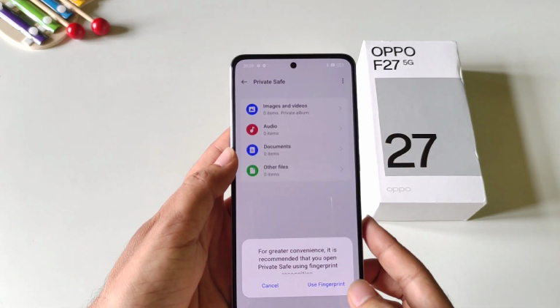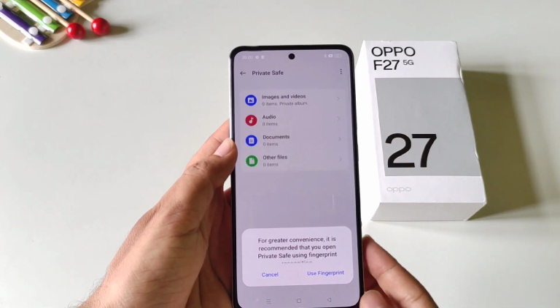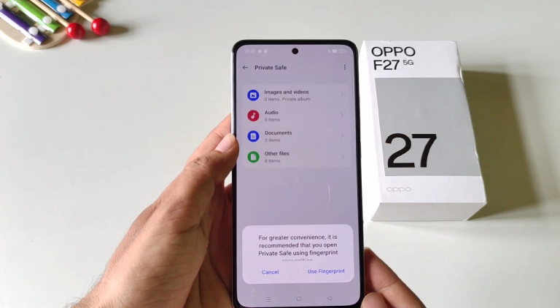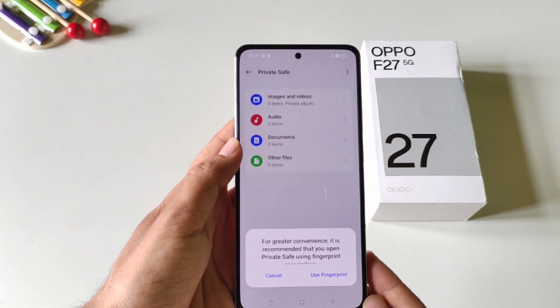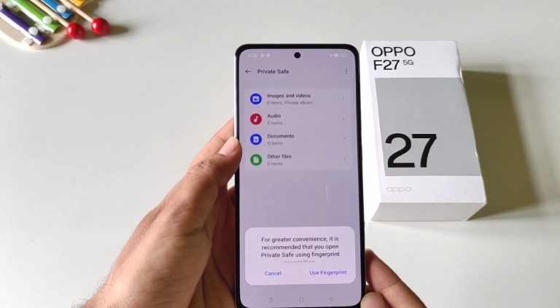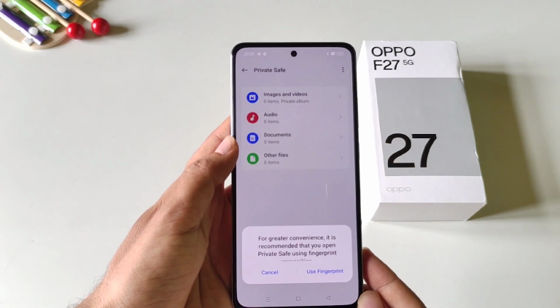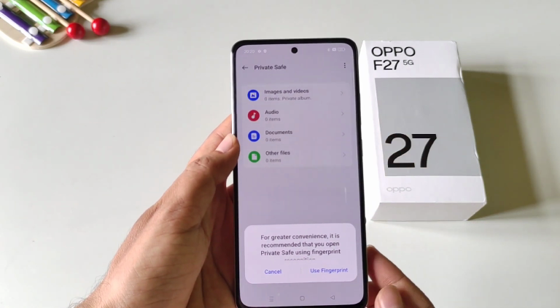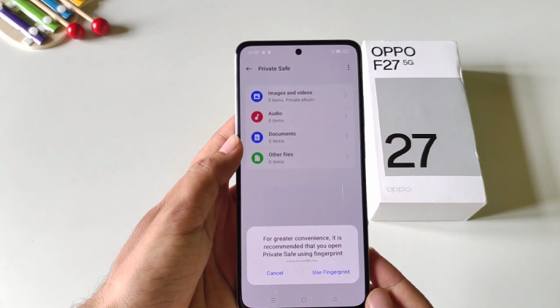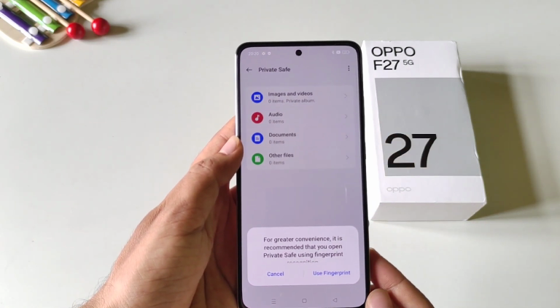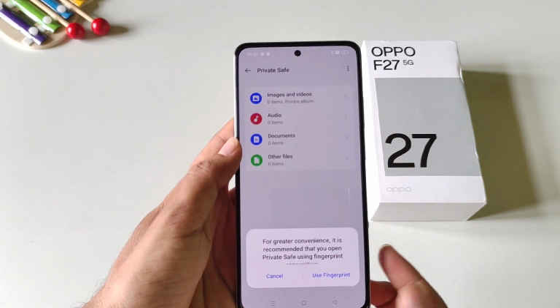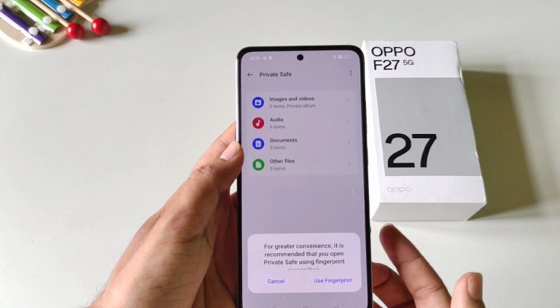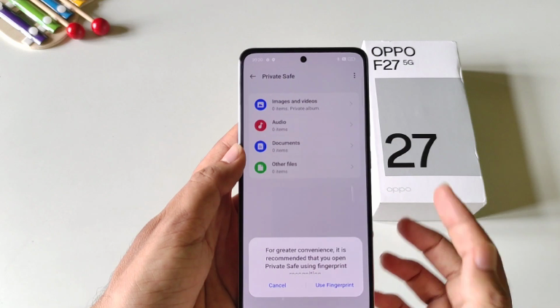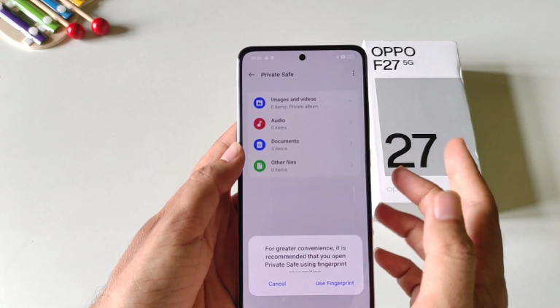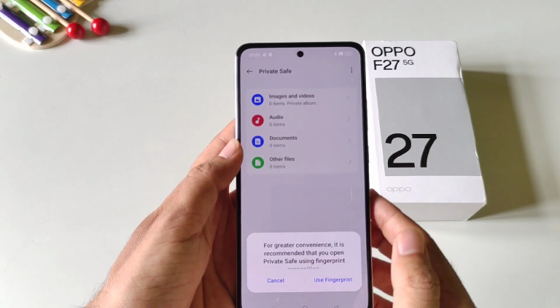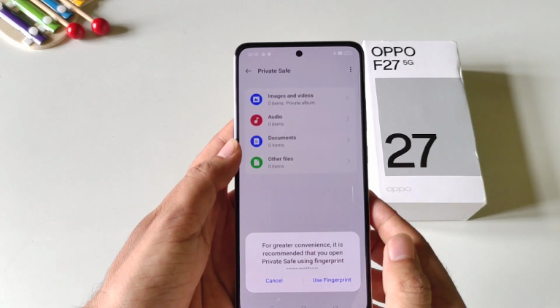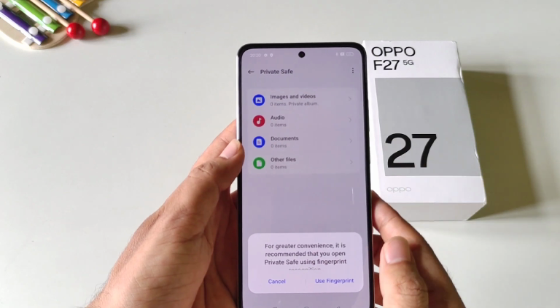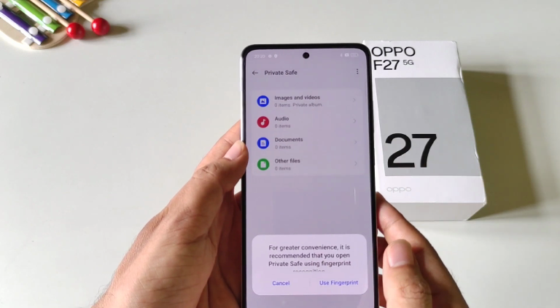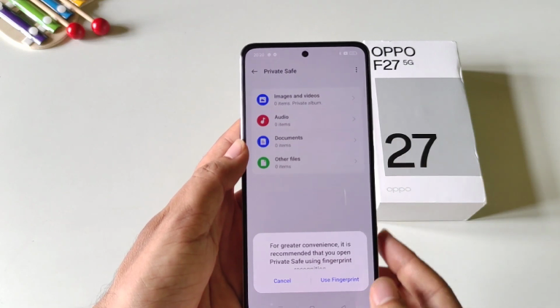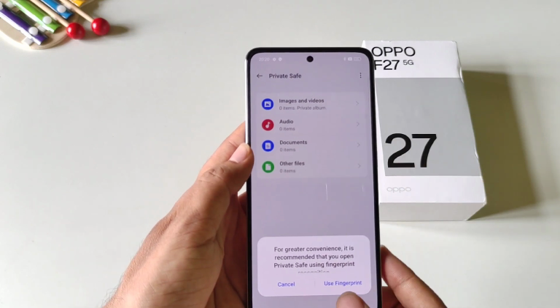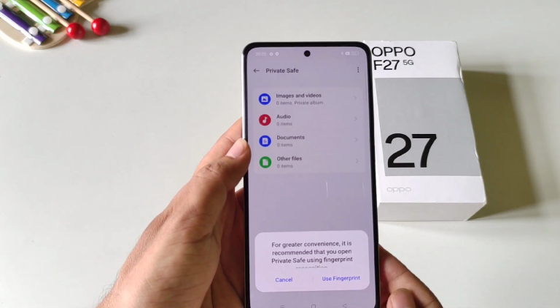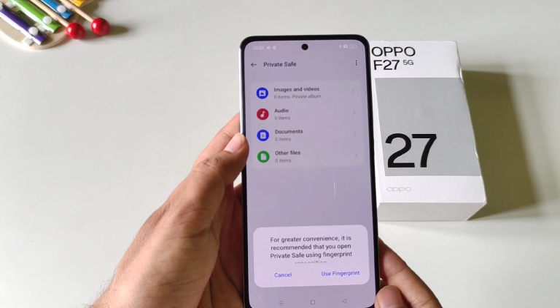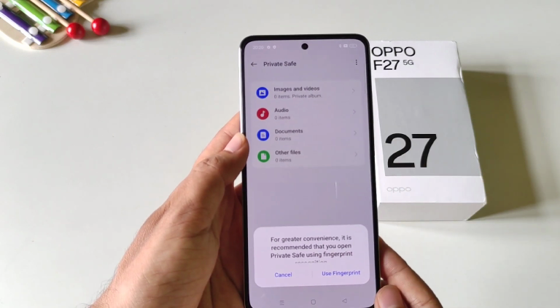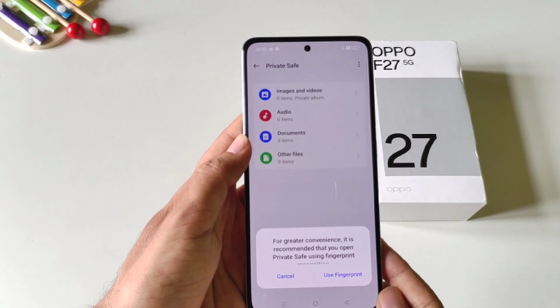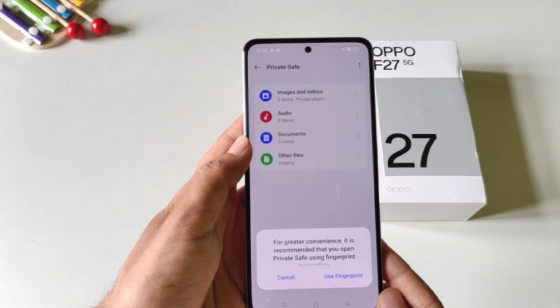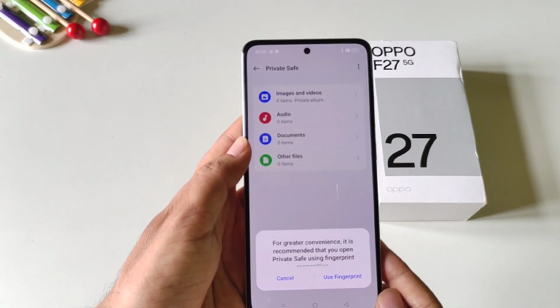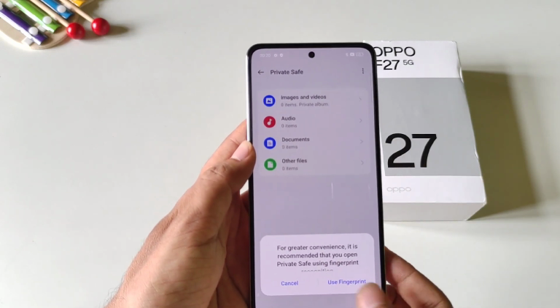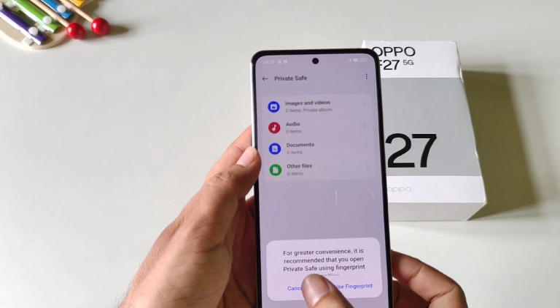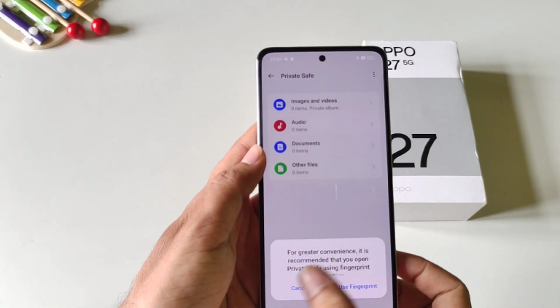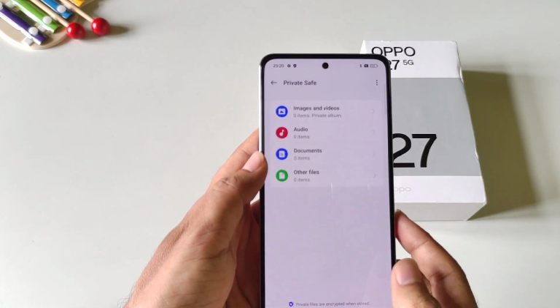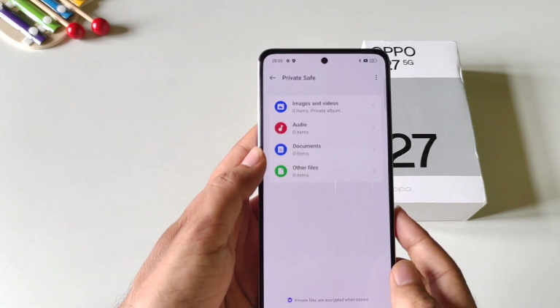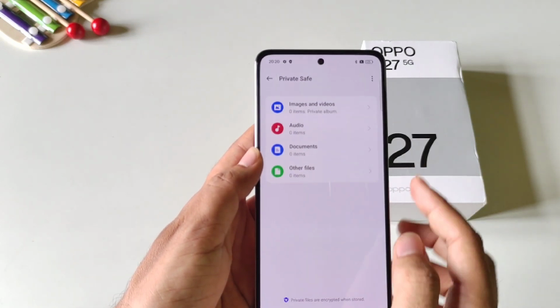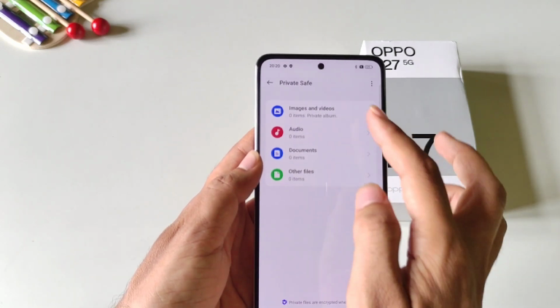You can also set a fingerprint lock to unlock your hidden photos and videos by clicking on Use Fingerprint. Otherwise, click on Cancel.